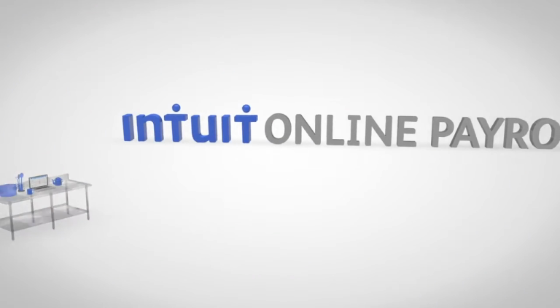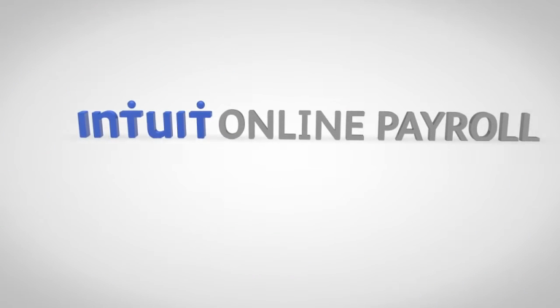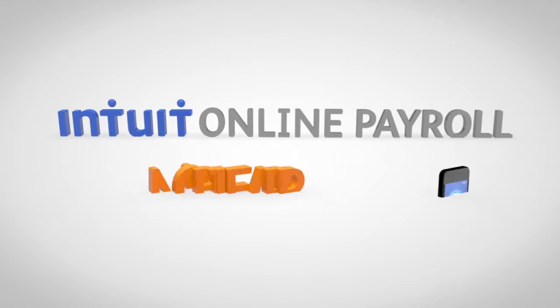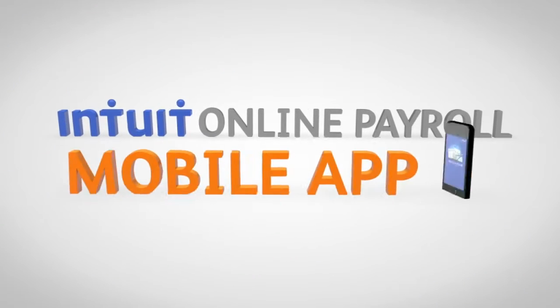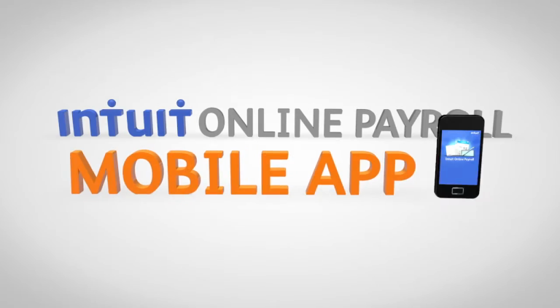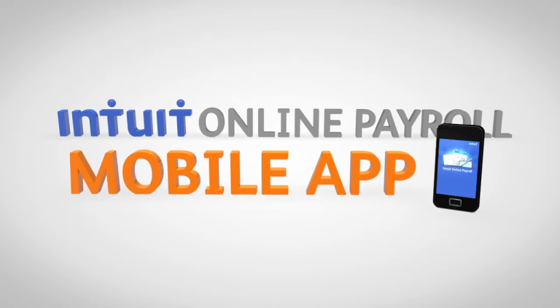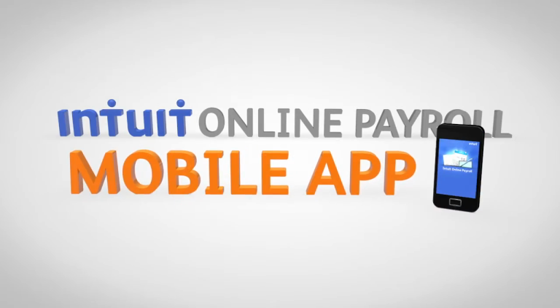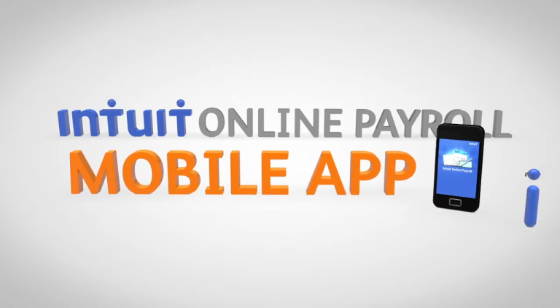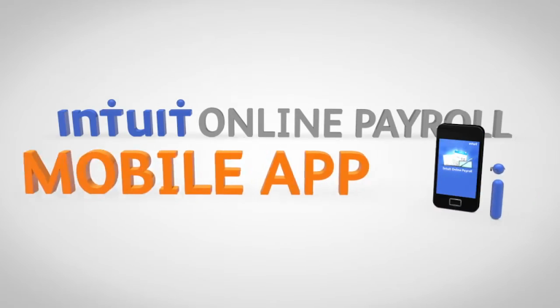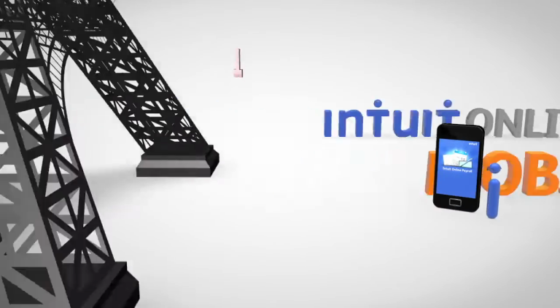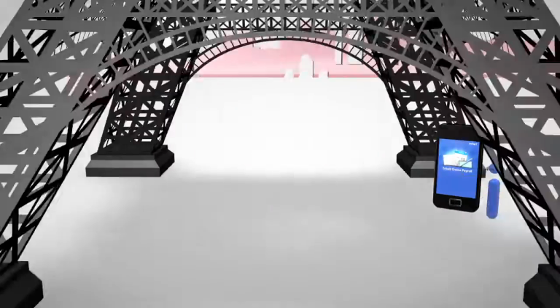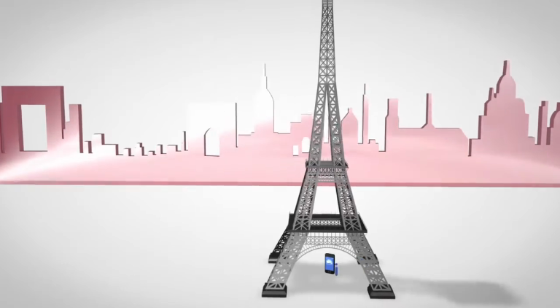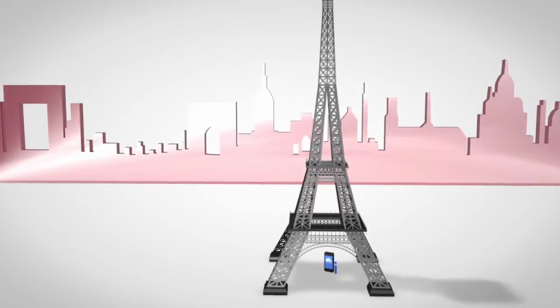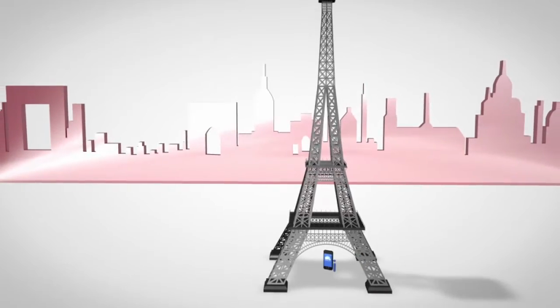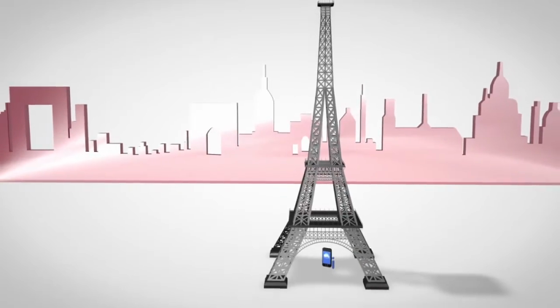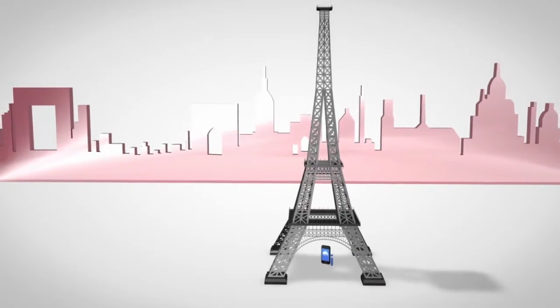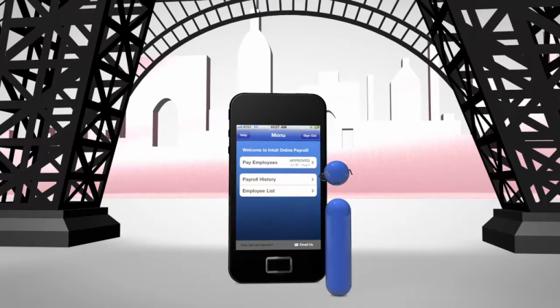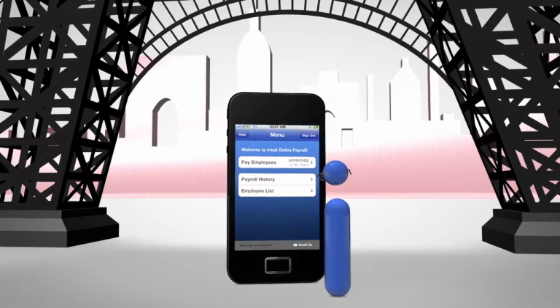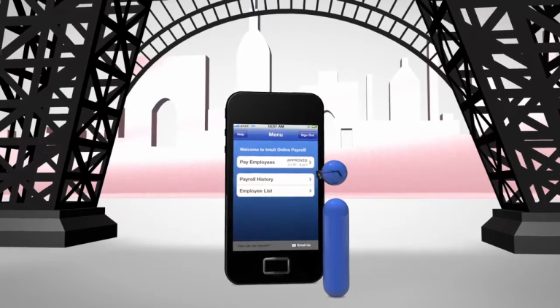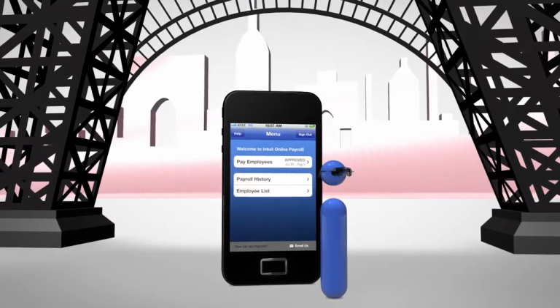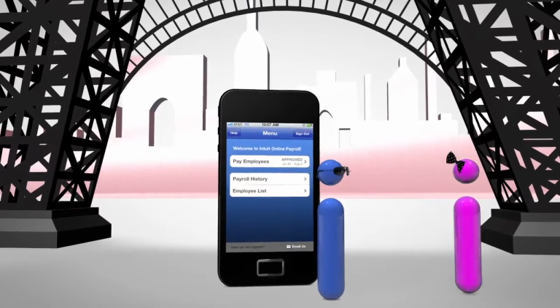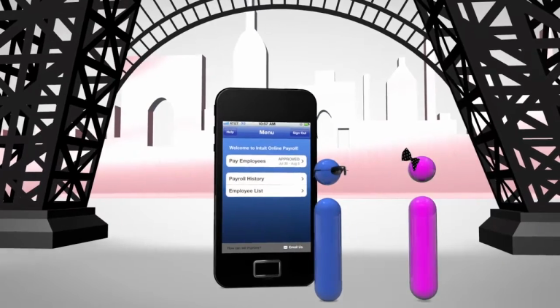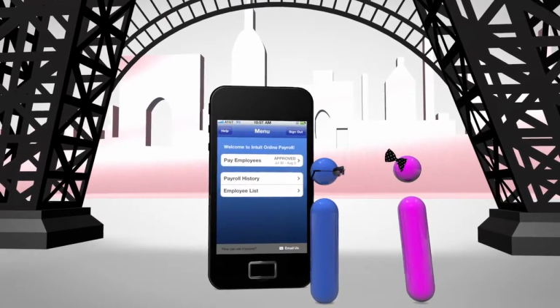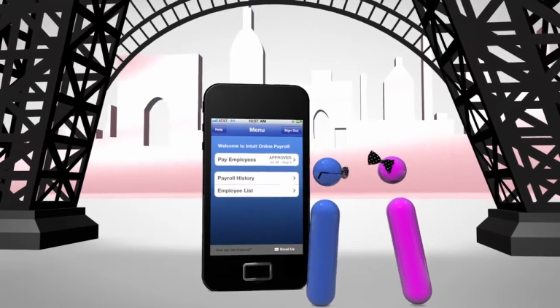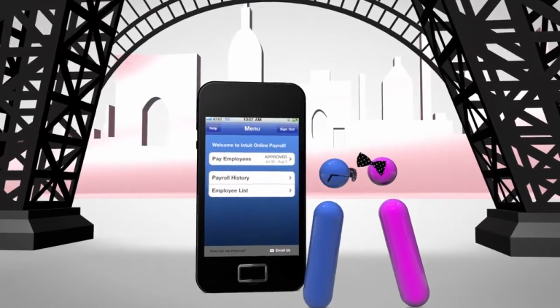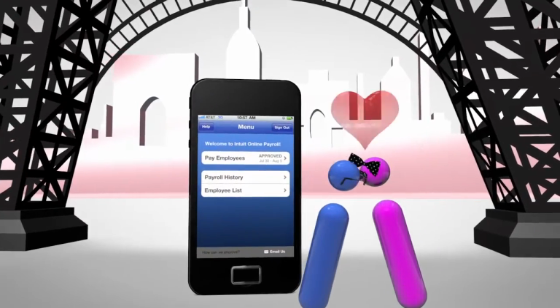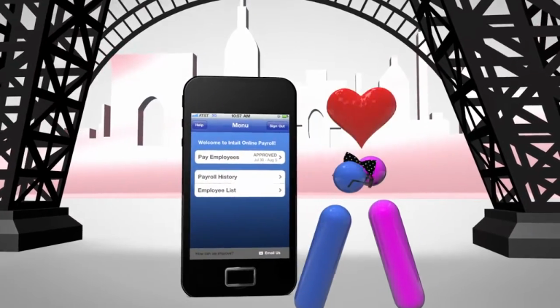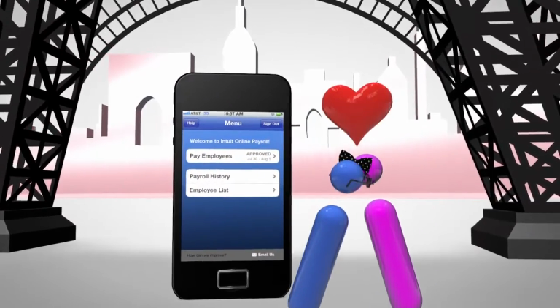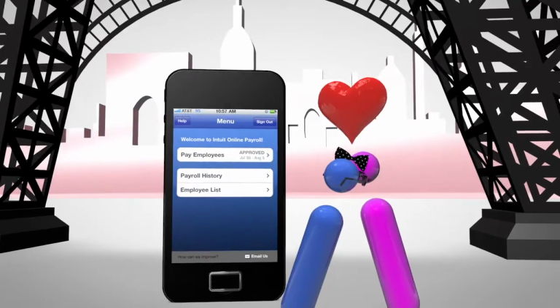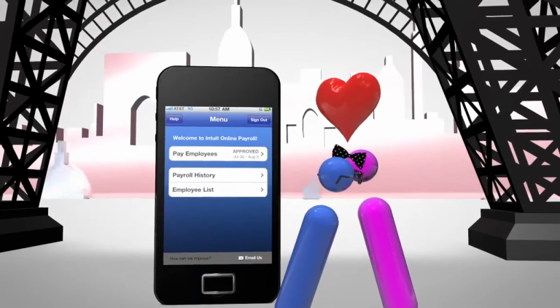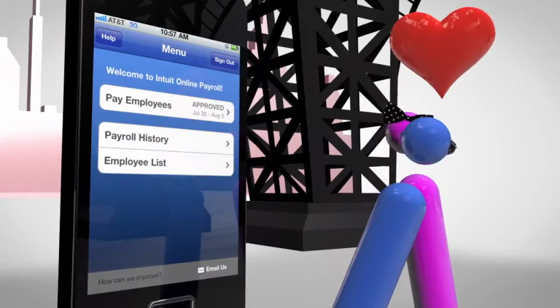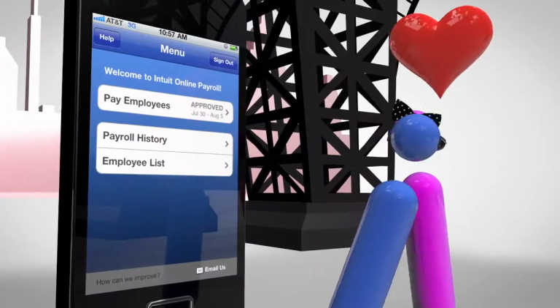And now, with the free mobile app, you can do payroll on the go, even when you are falling in love.